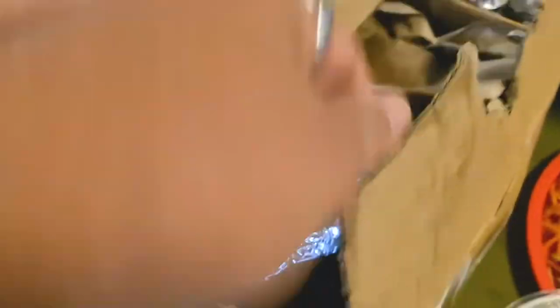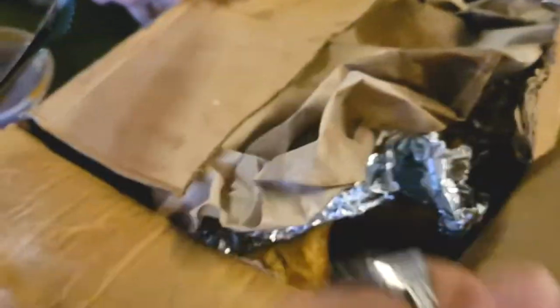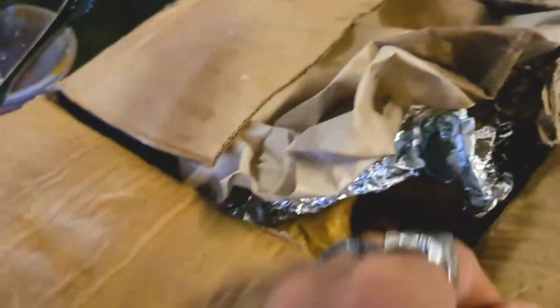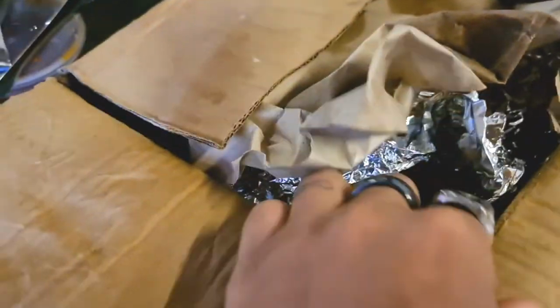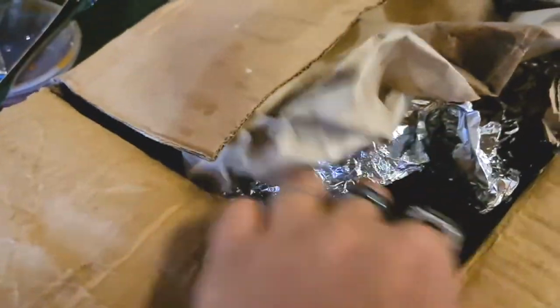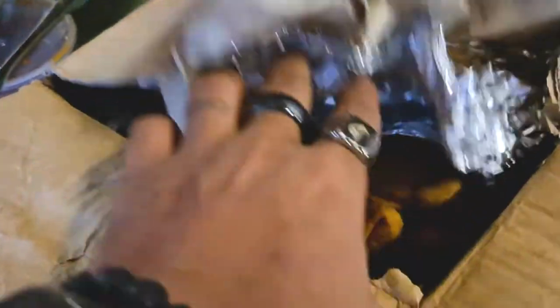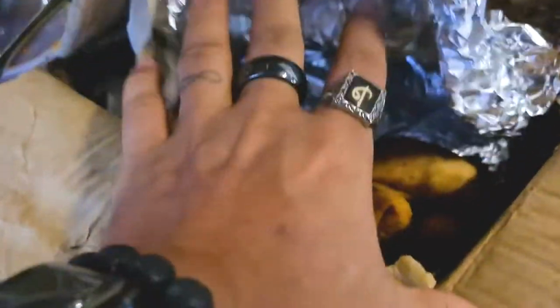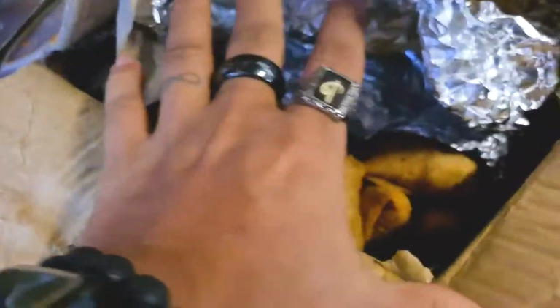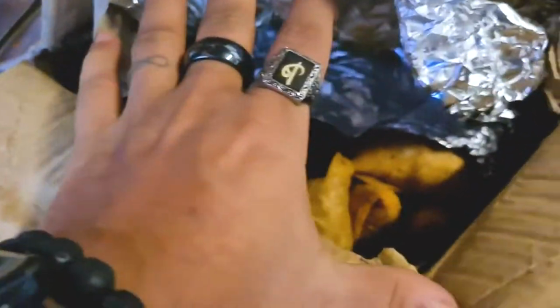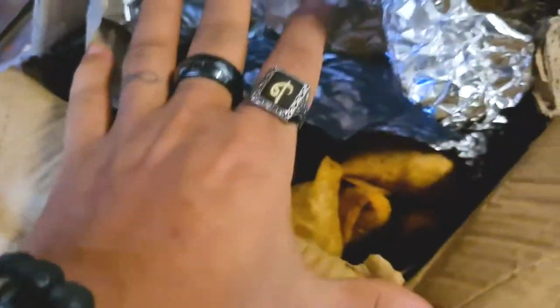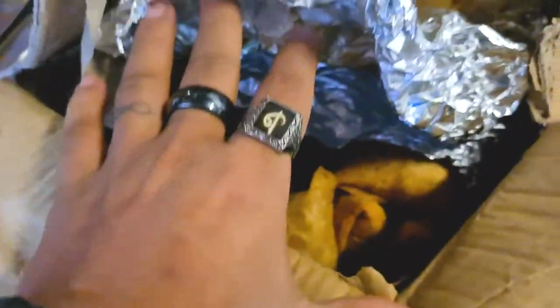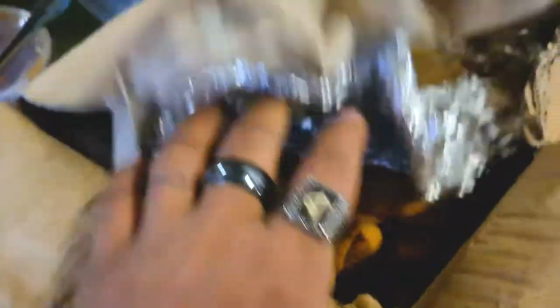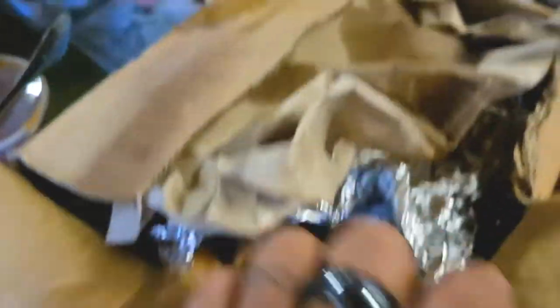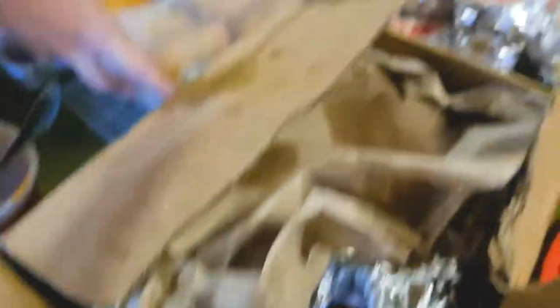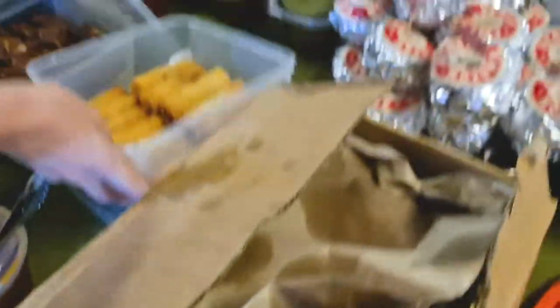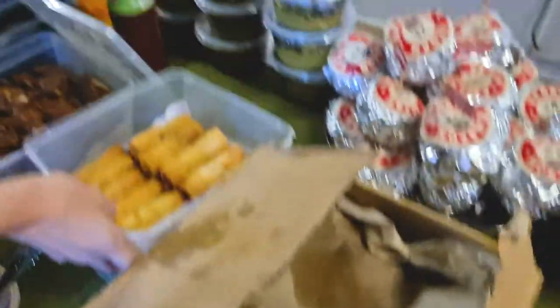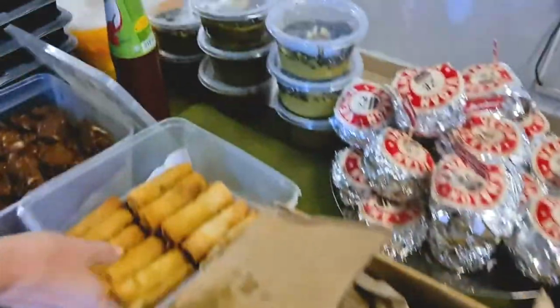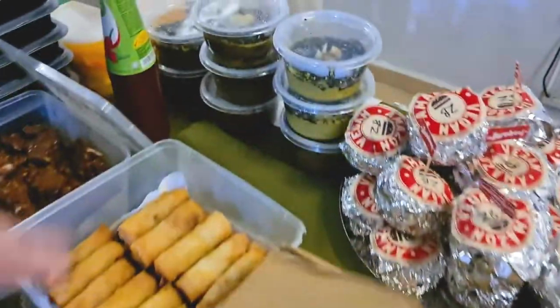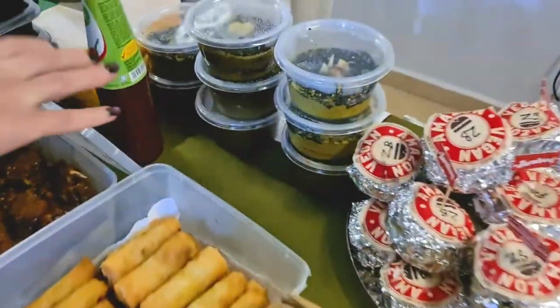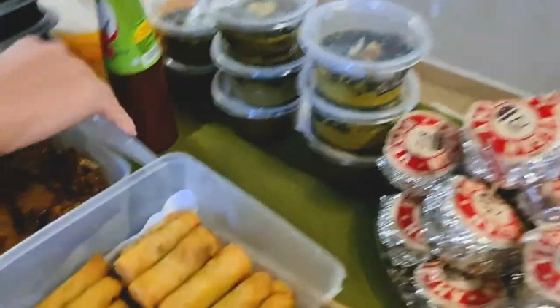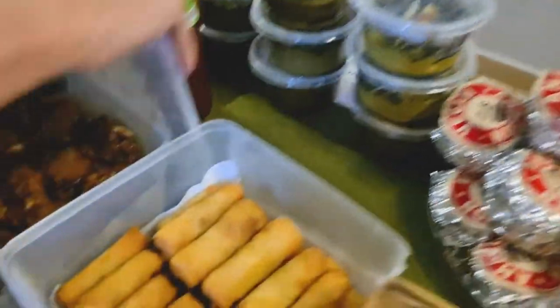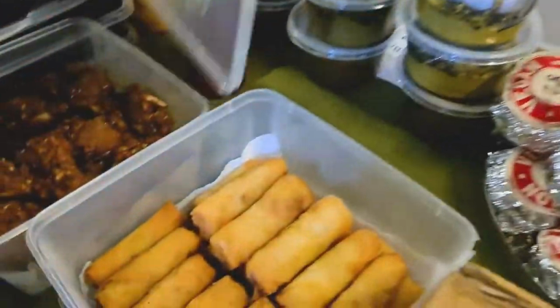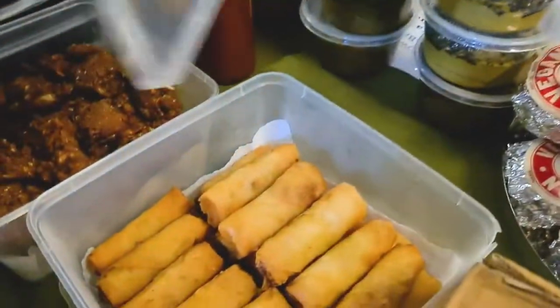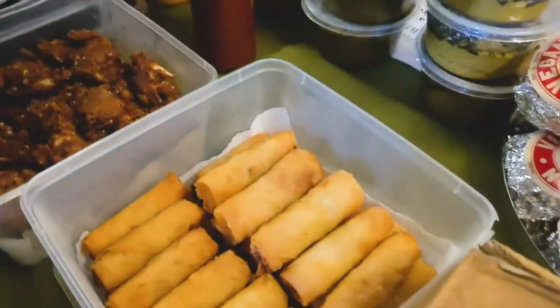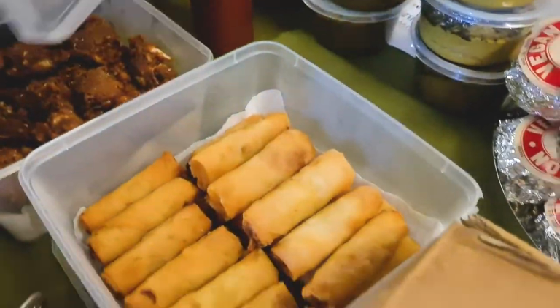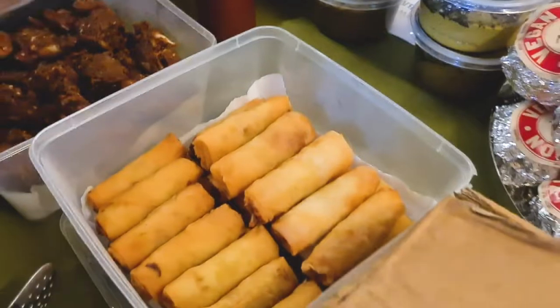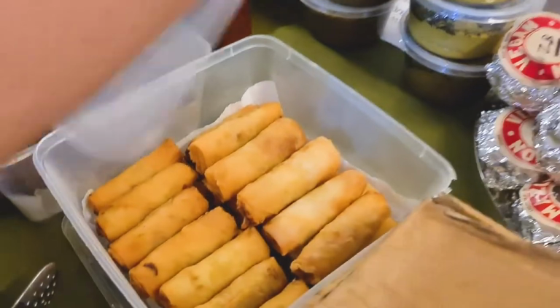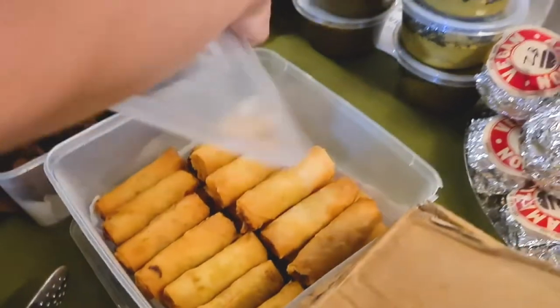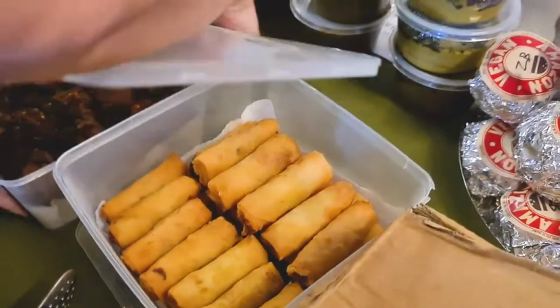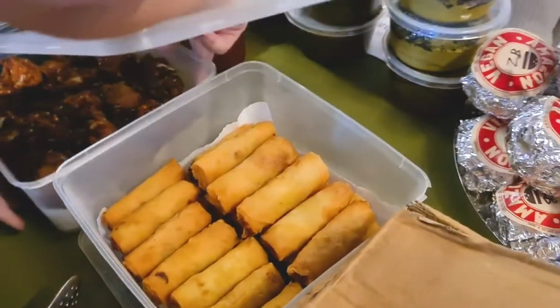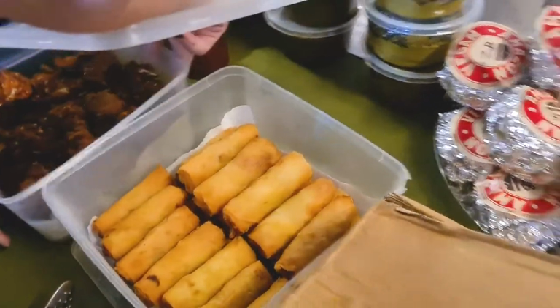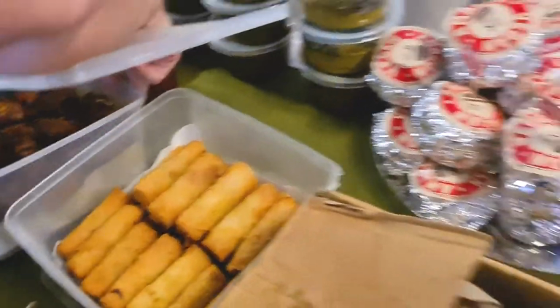These are samosas. And these are rolls — vegan rolls.